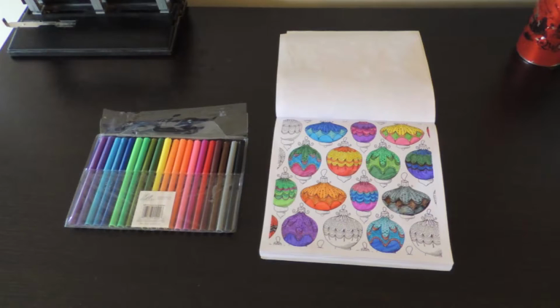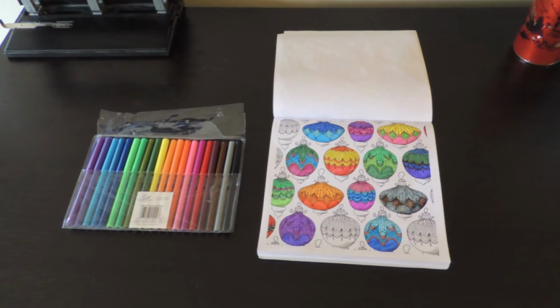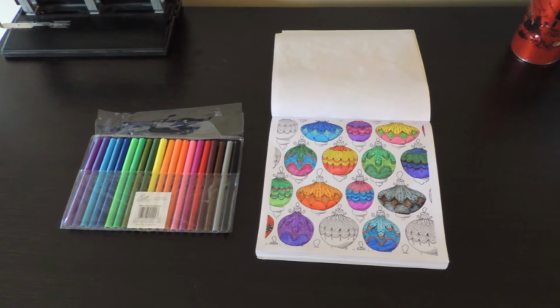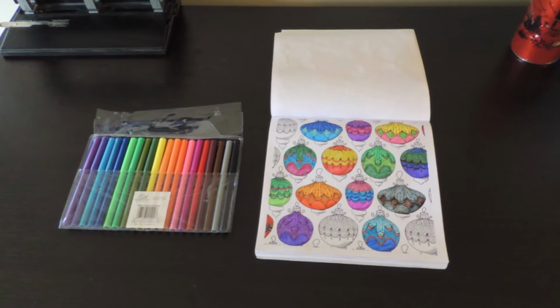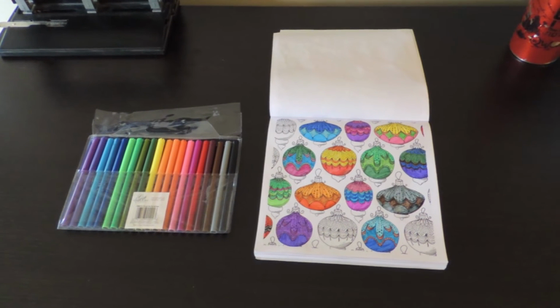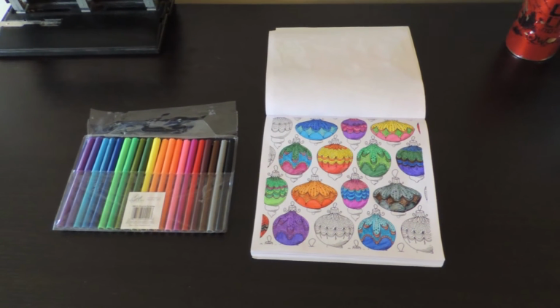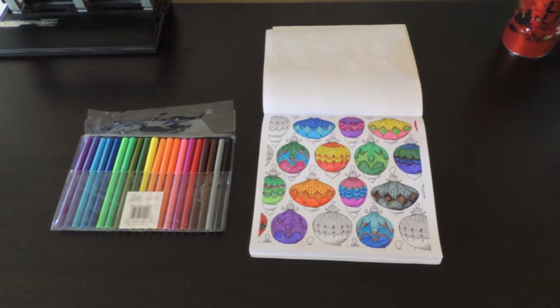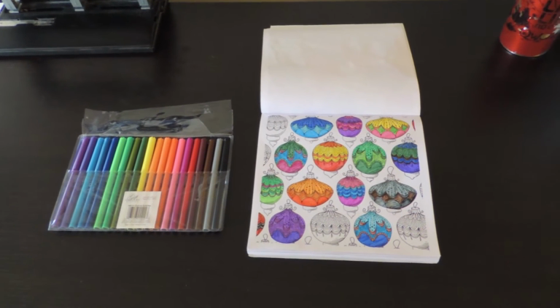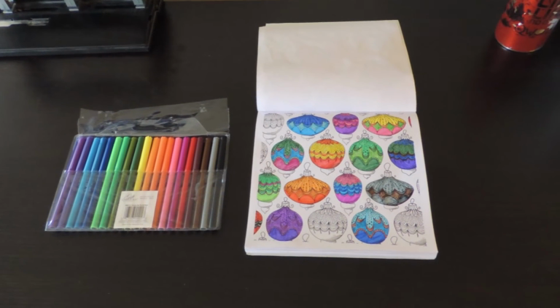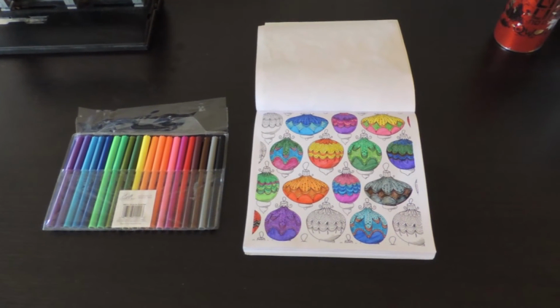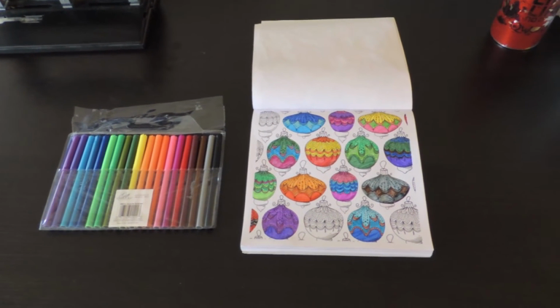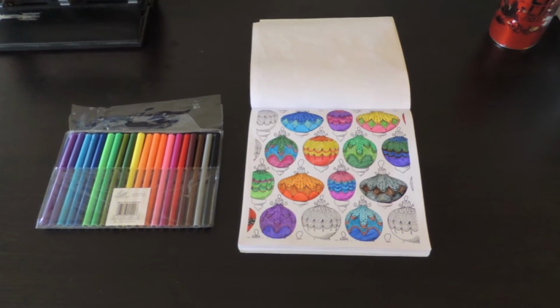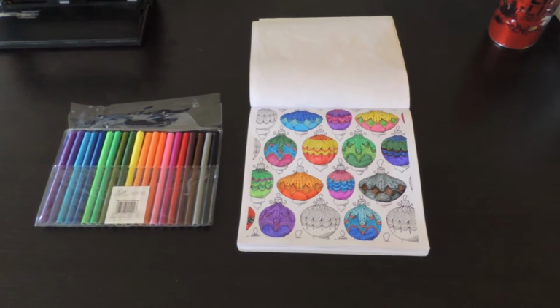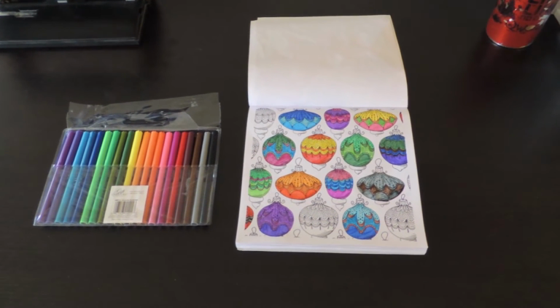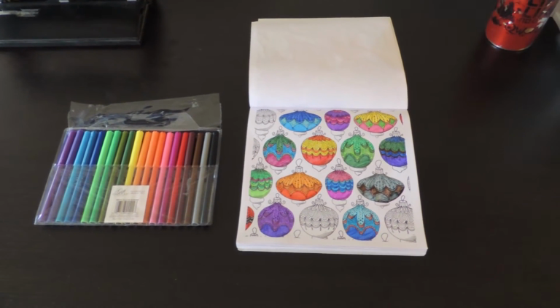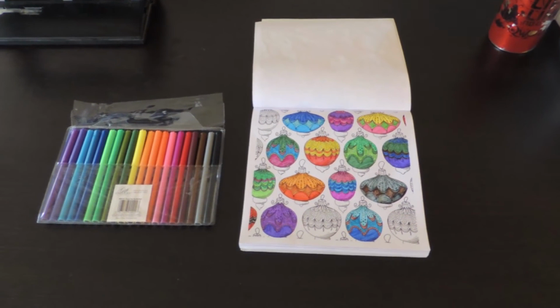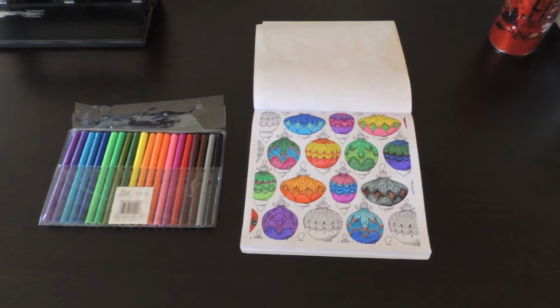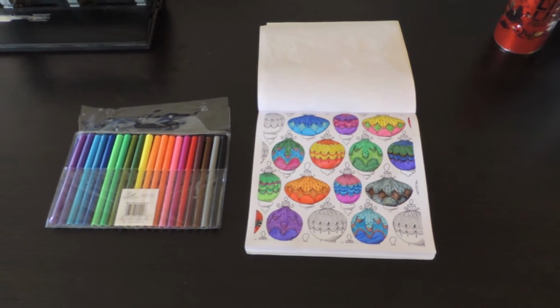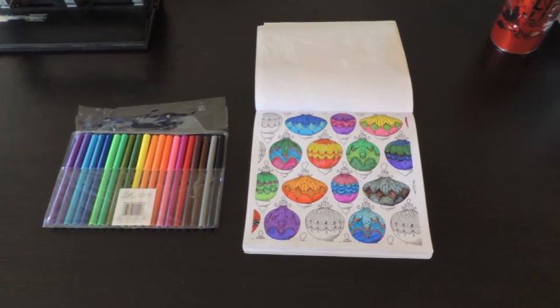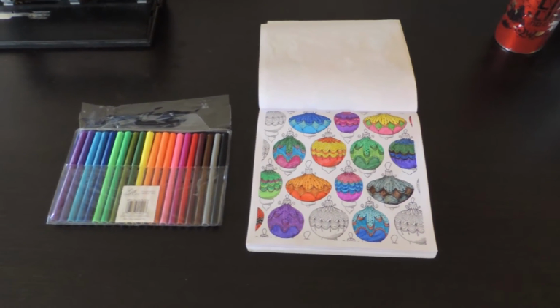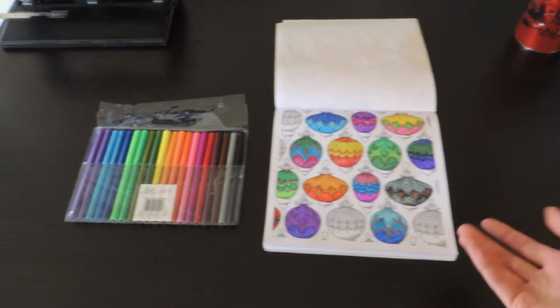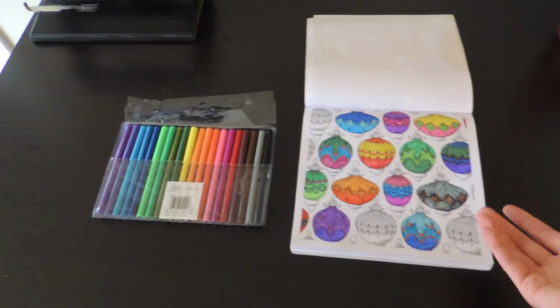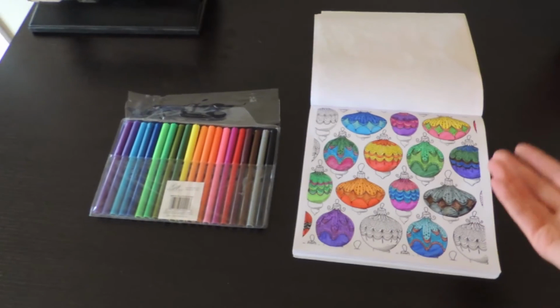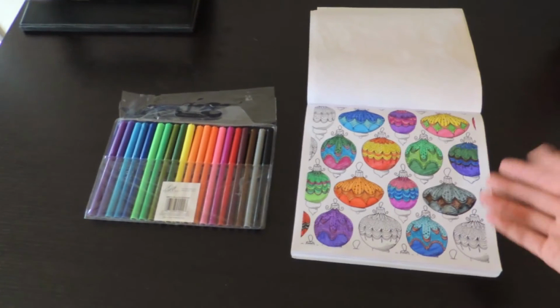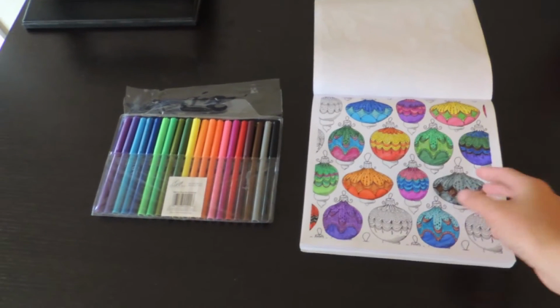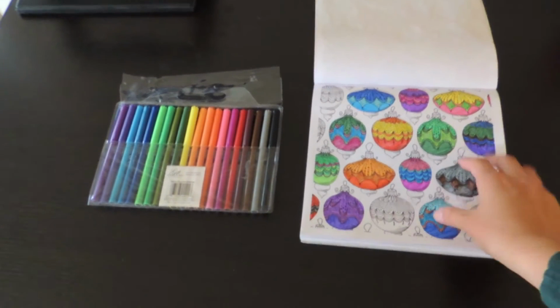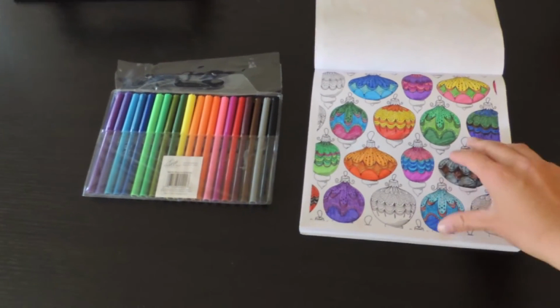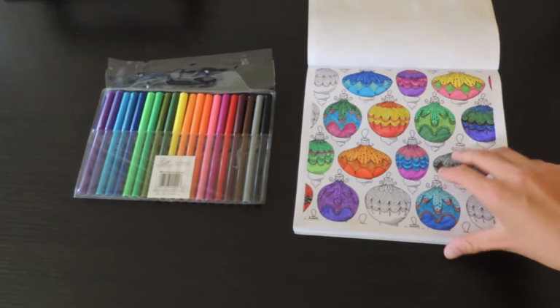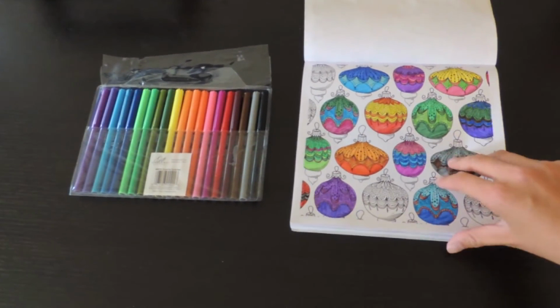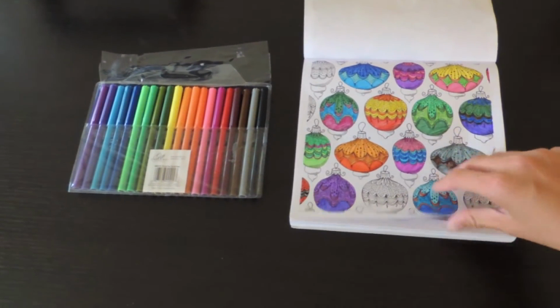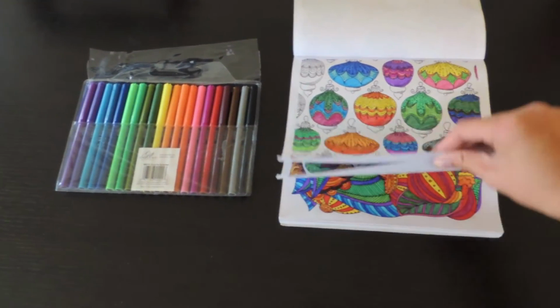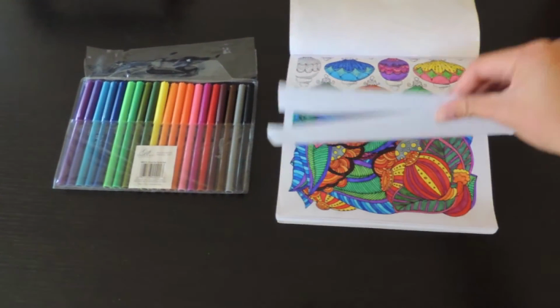Over here we have some important coloring happening because I'm an adult. I really don't know why I'm doing the festive page.